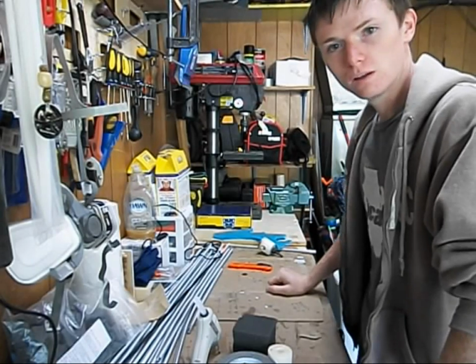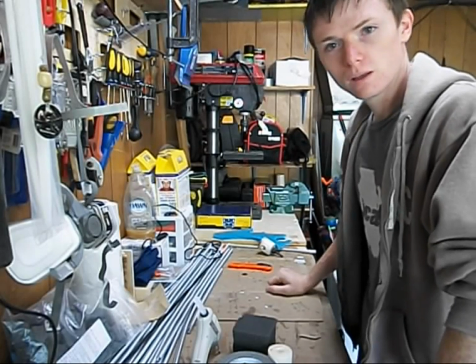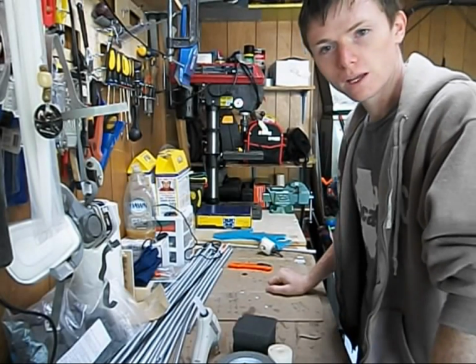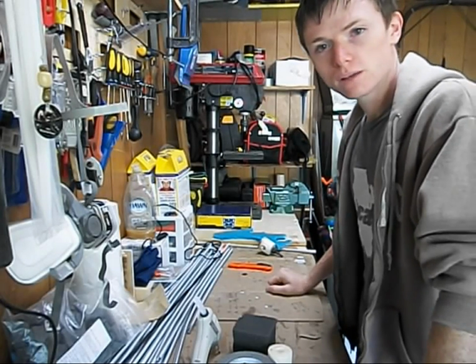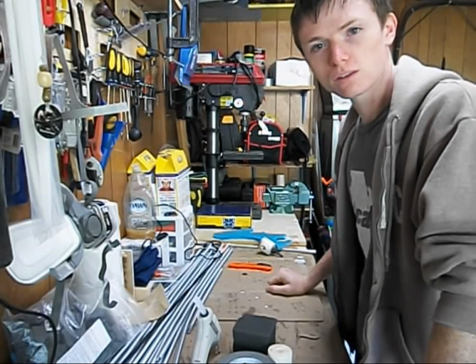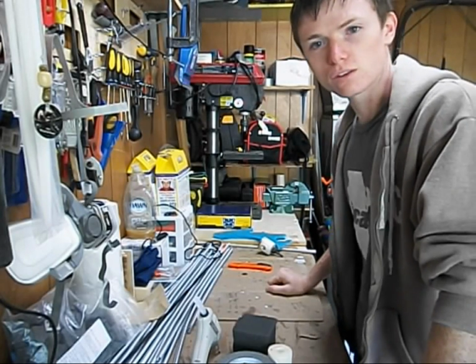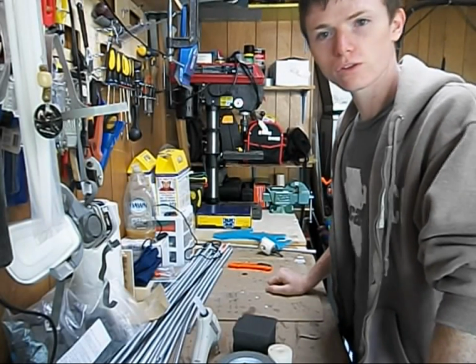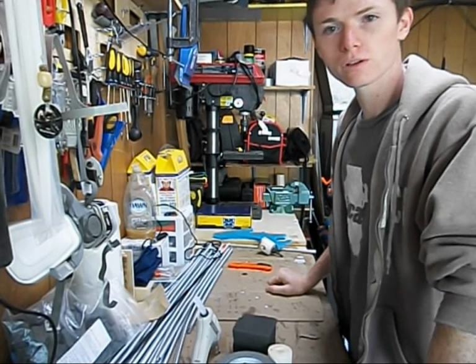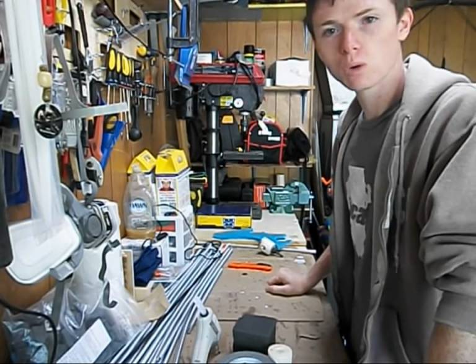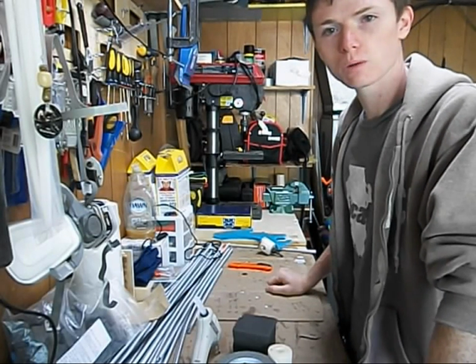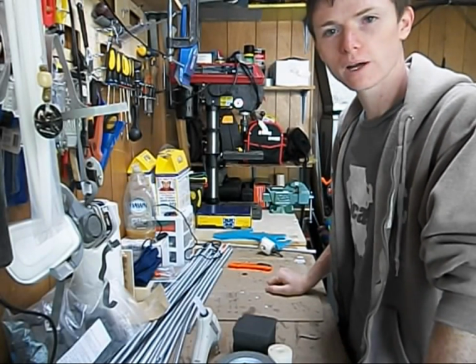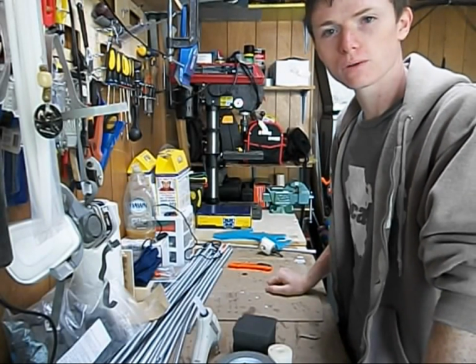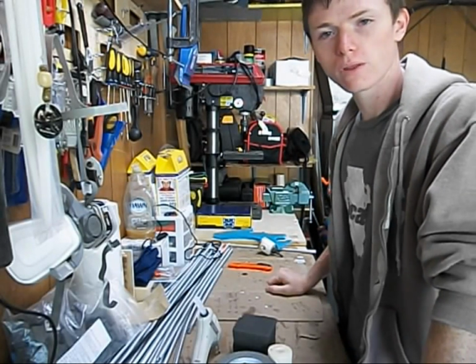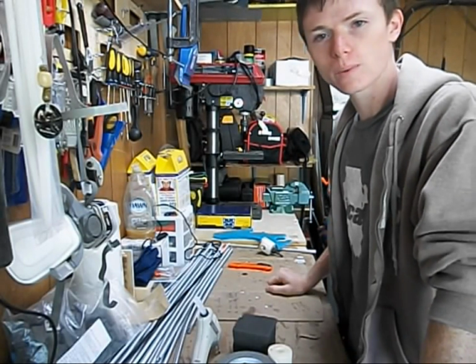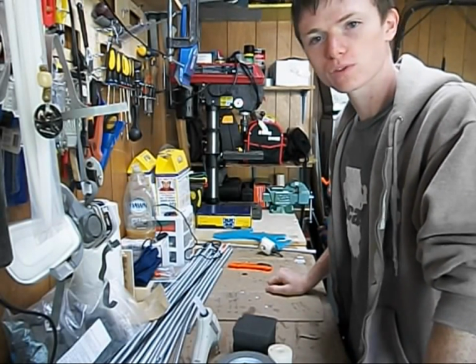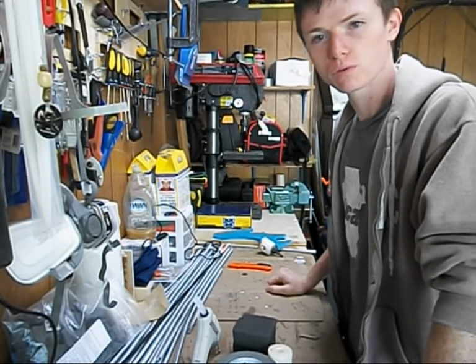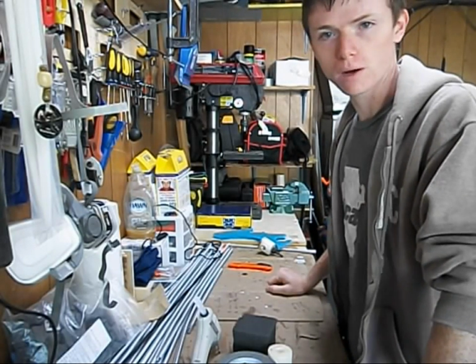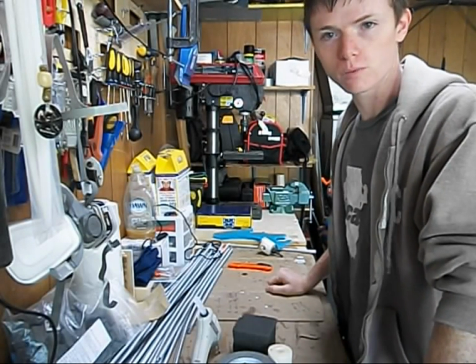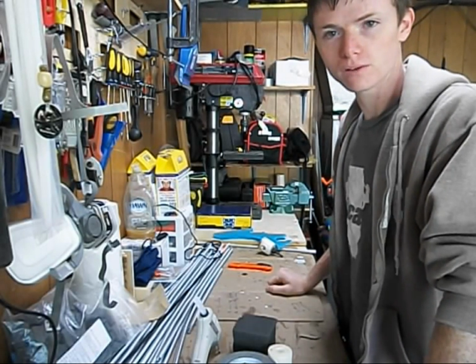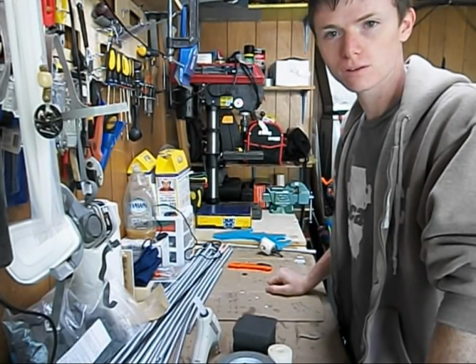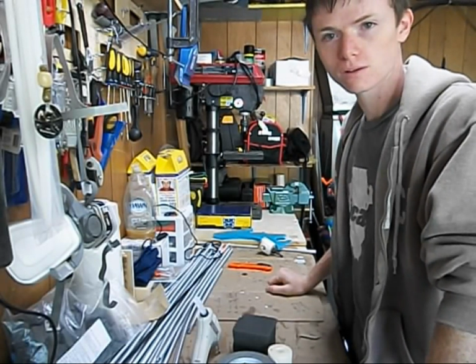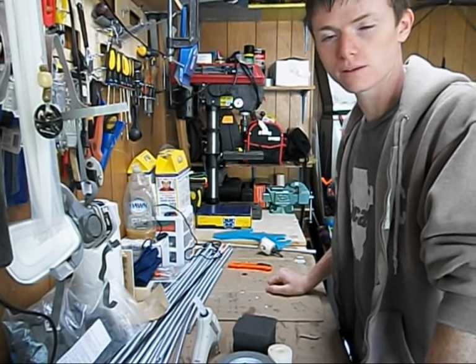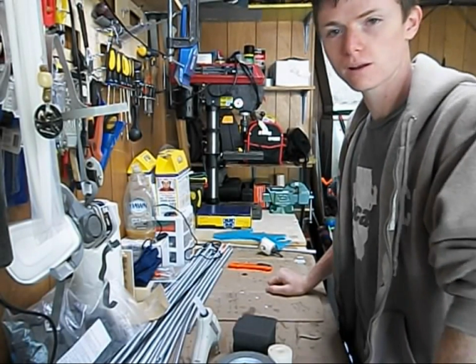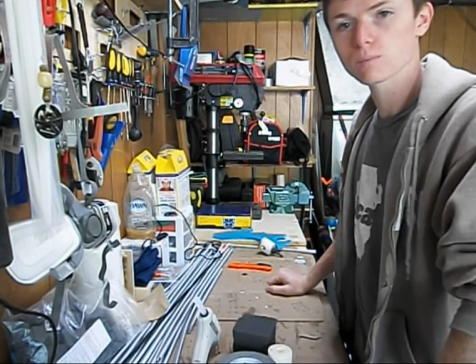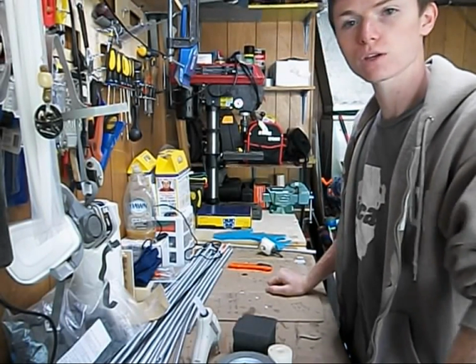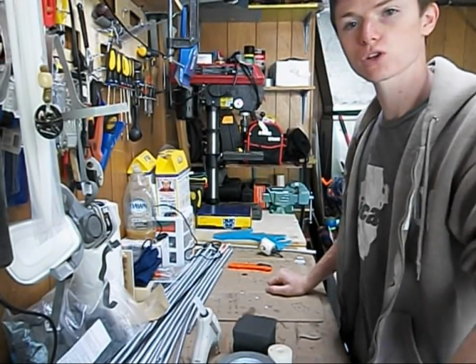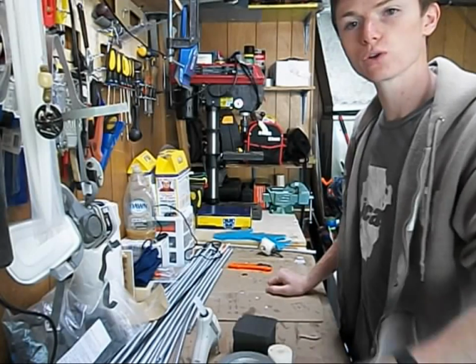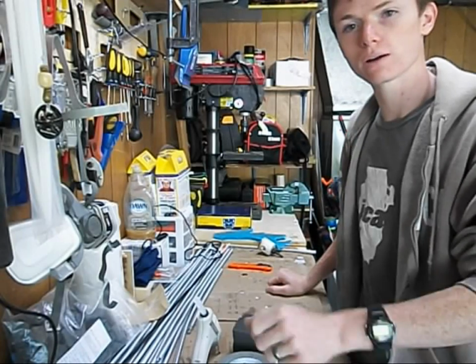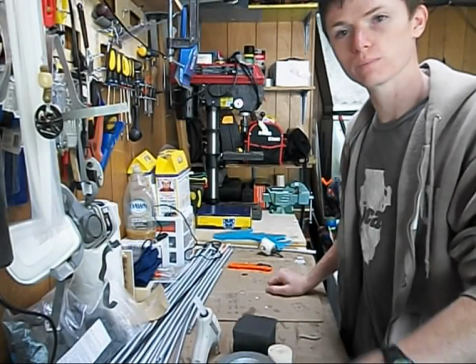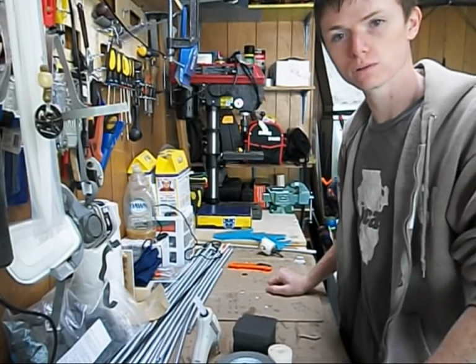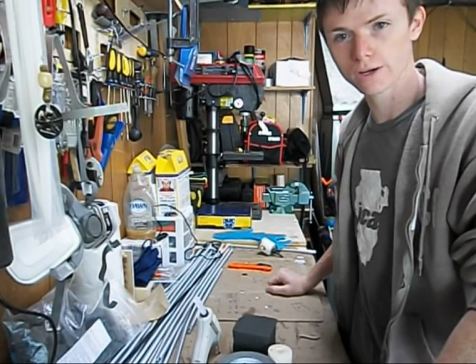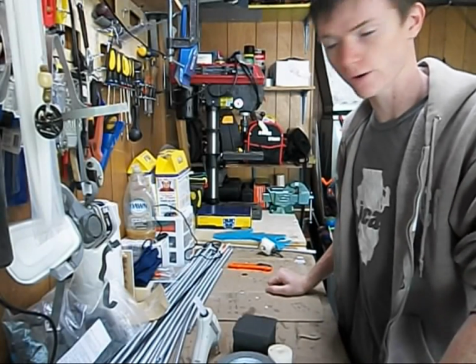Hey guys, this is Thurit and welcome back to another episode of Boffer Basics. Today I'm going to show you how to build an arrow.